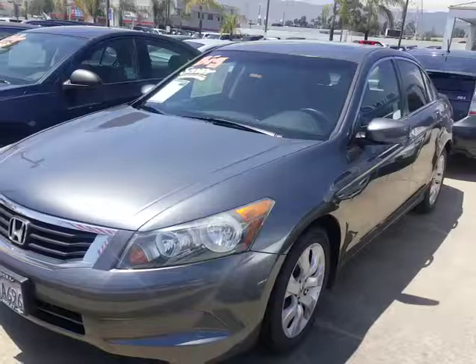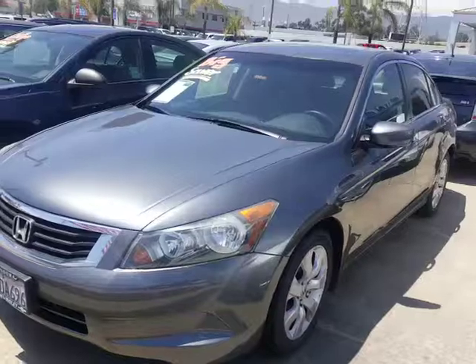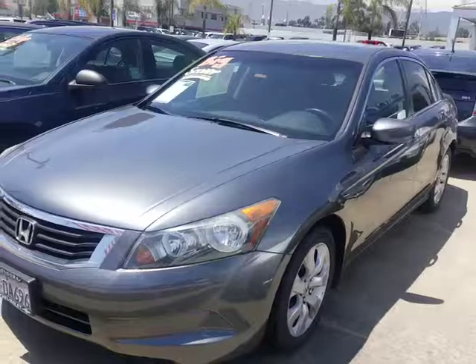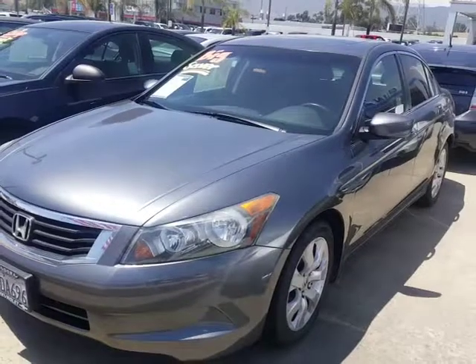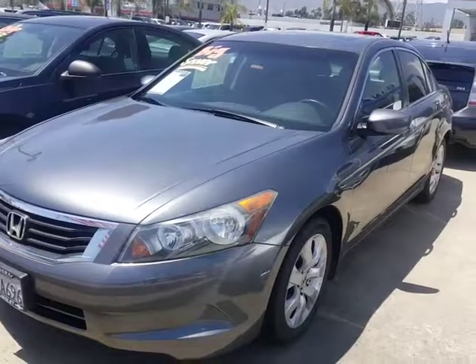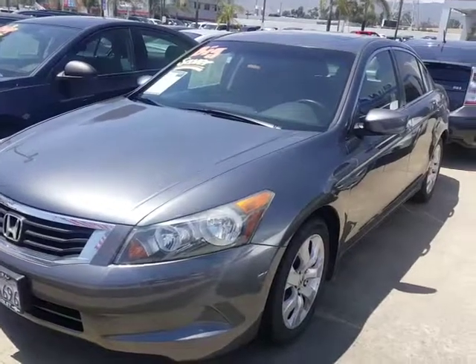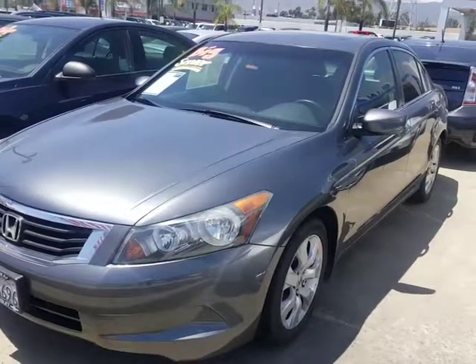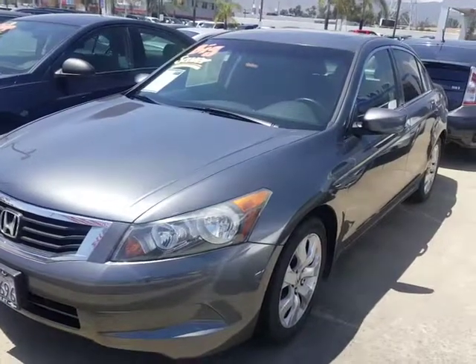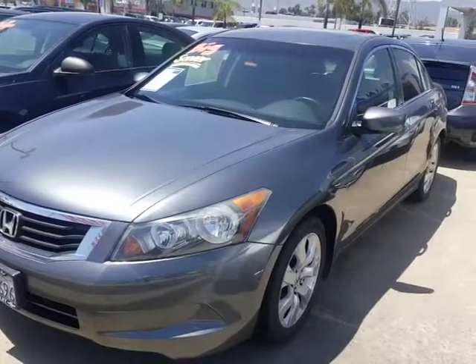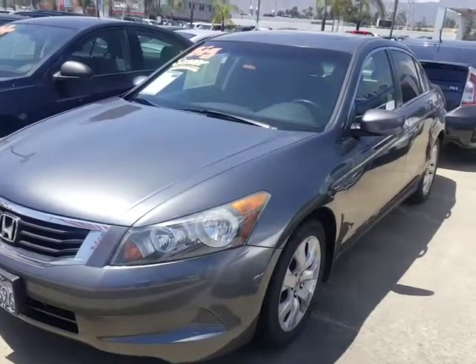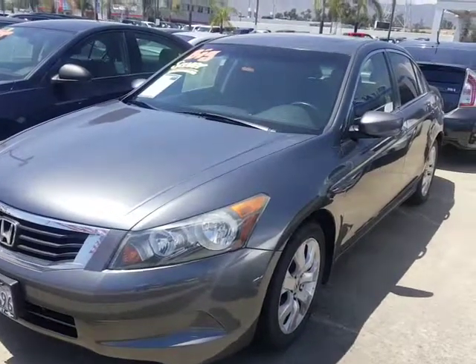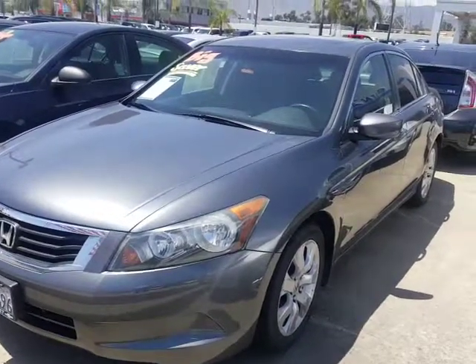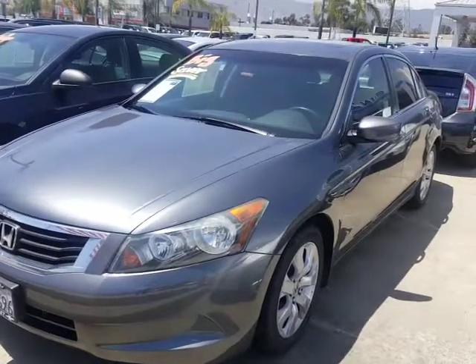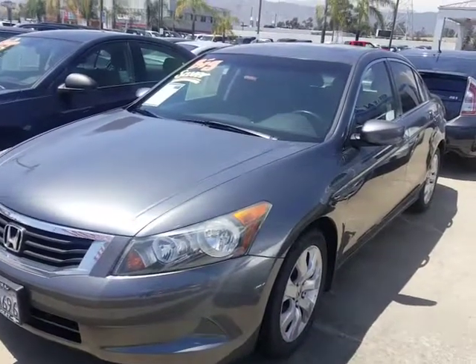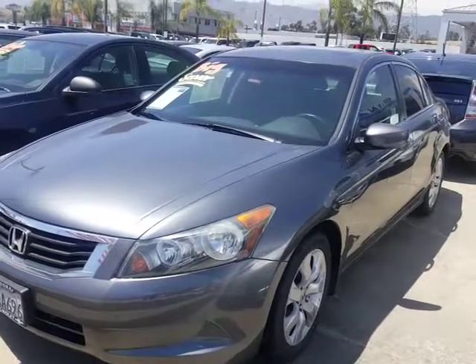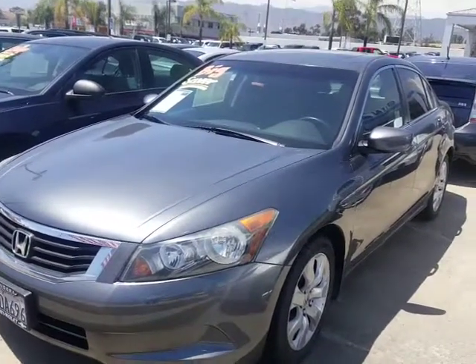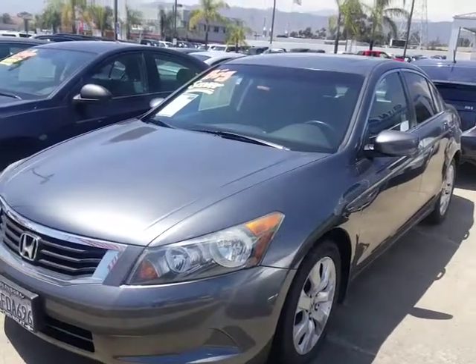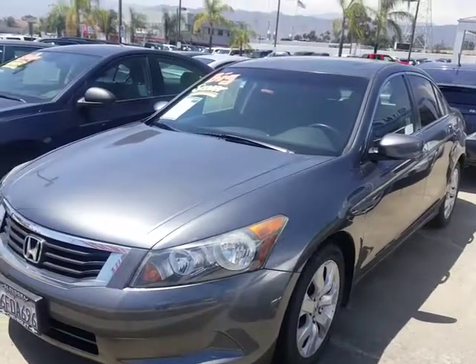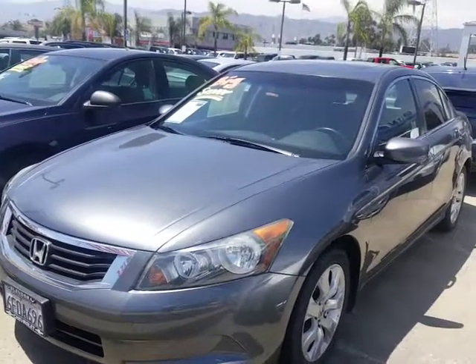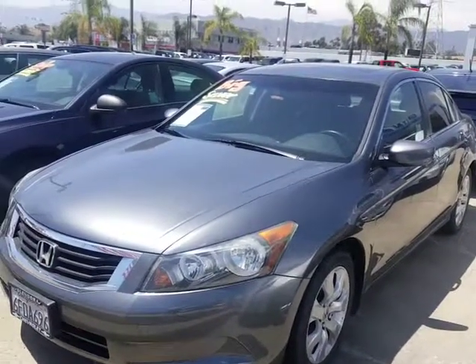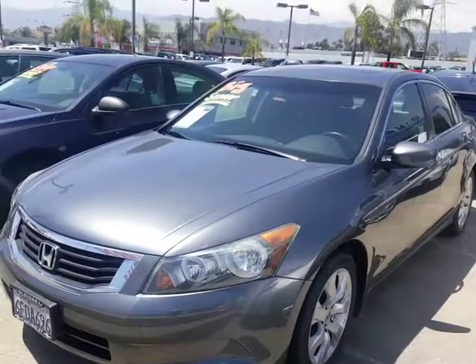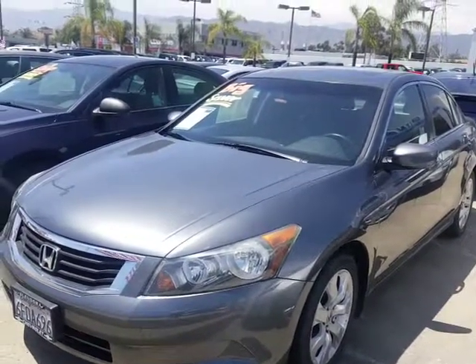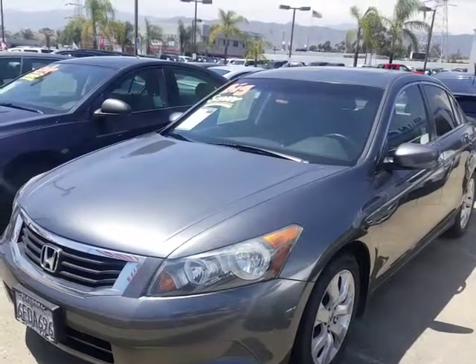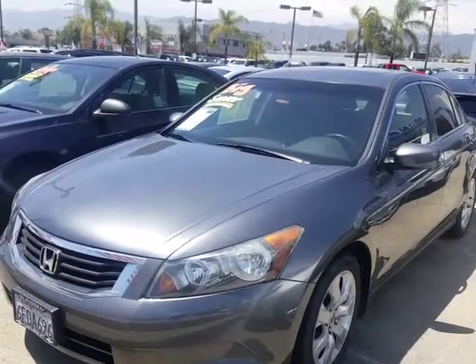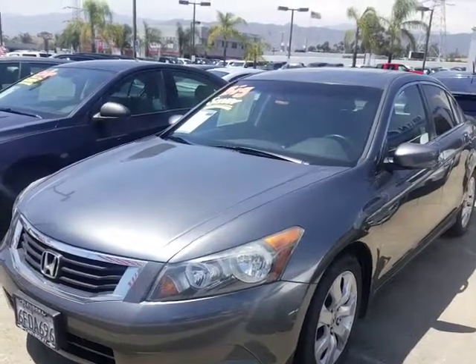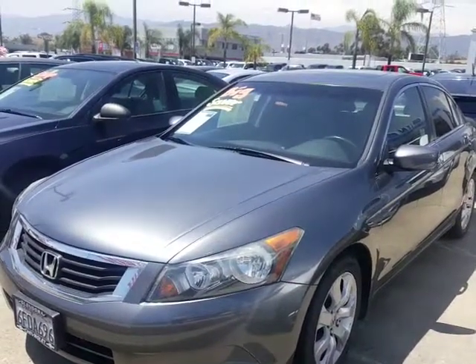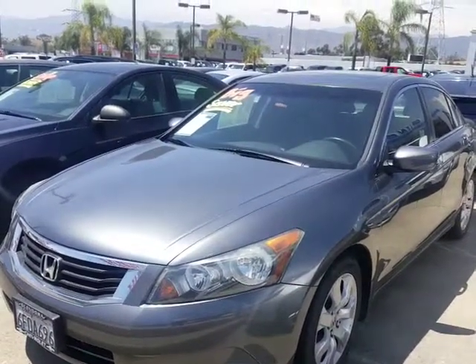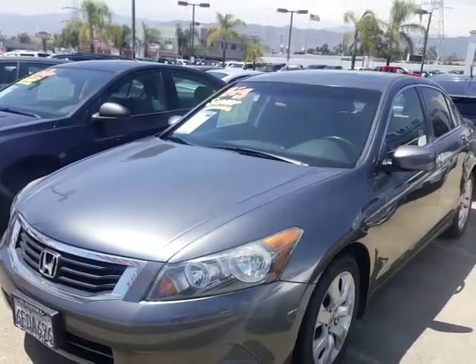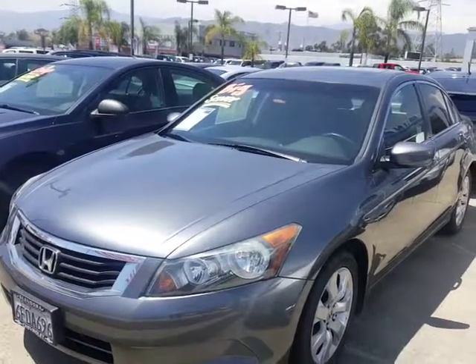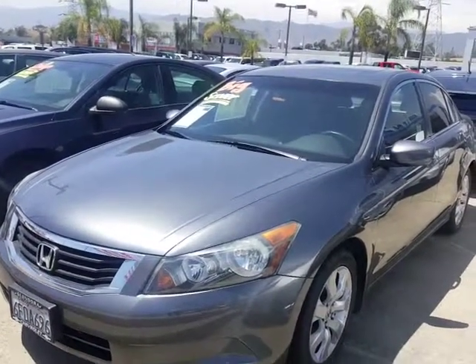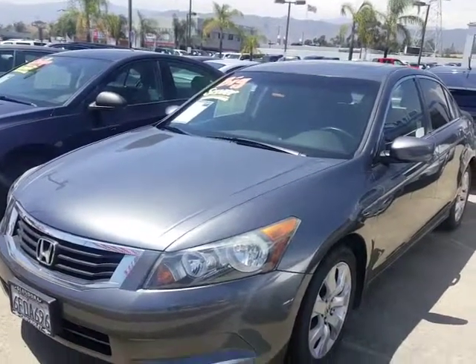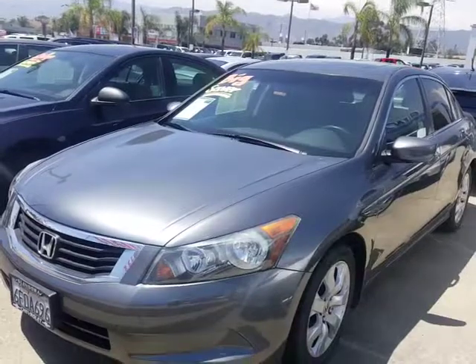Good afternoon, Luanda Douglas here at Glendora Chevrolet. I wanted to send you a quick video of the Hondas we discussed.